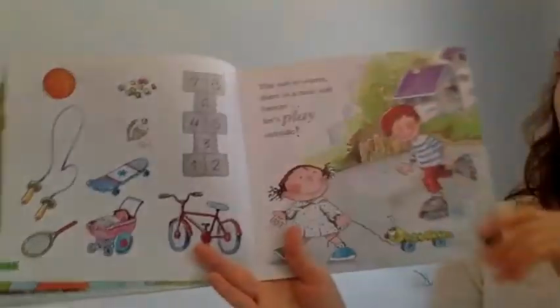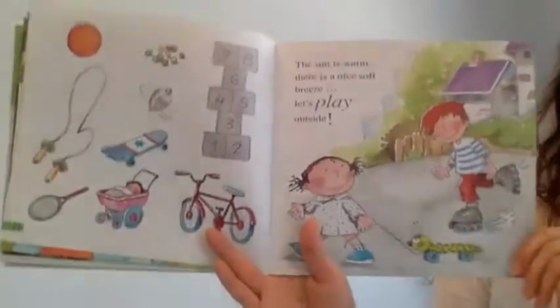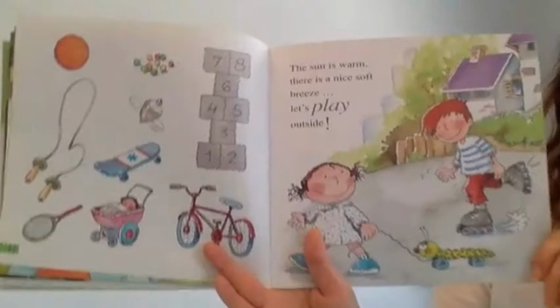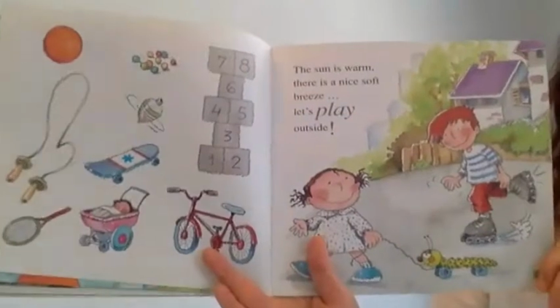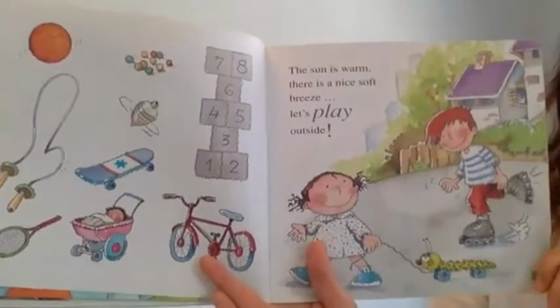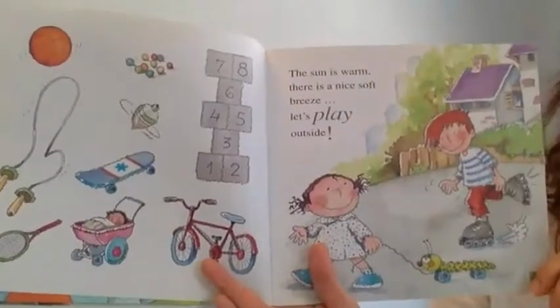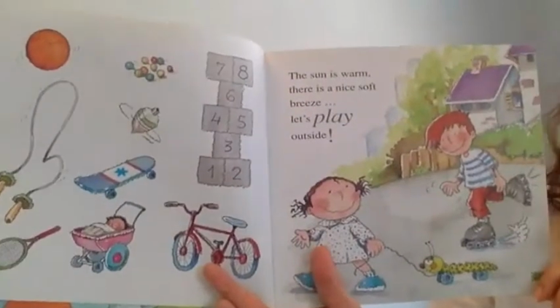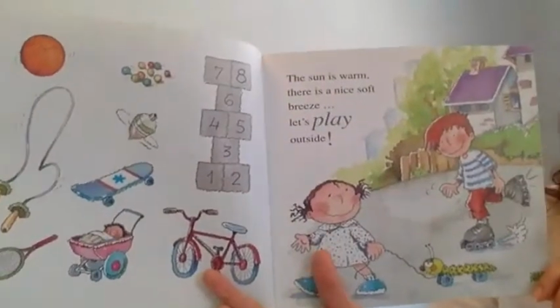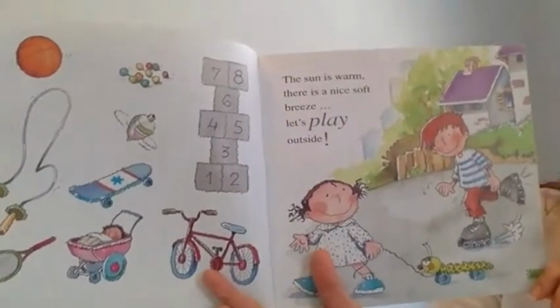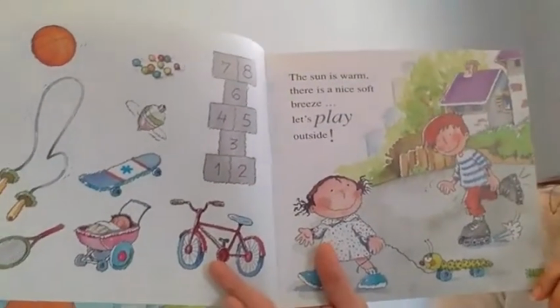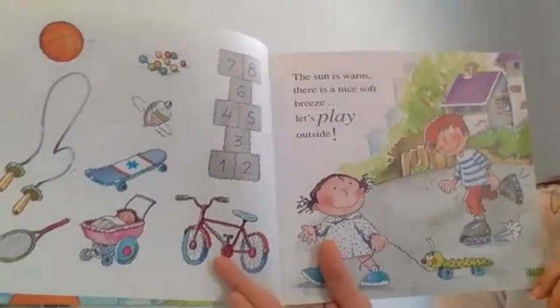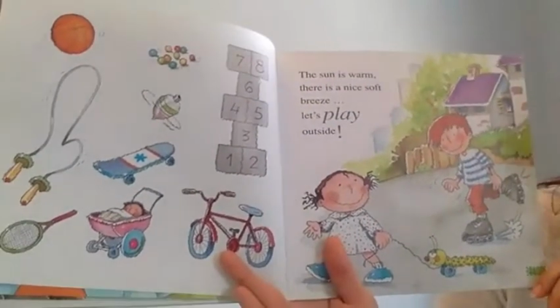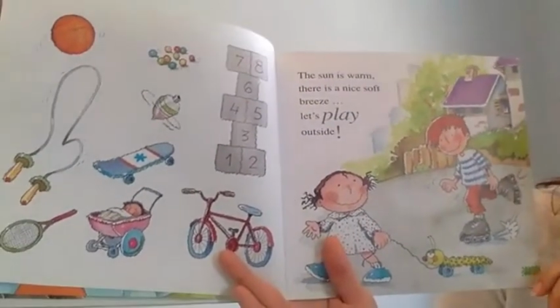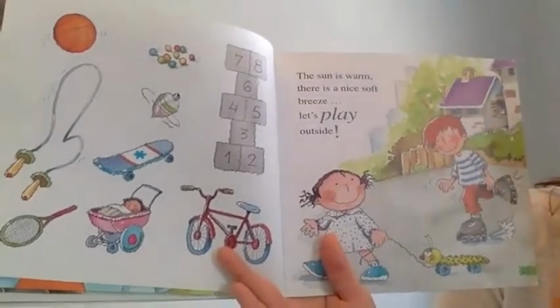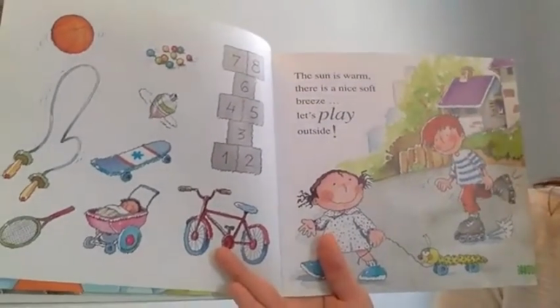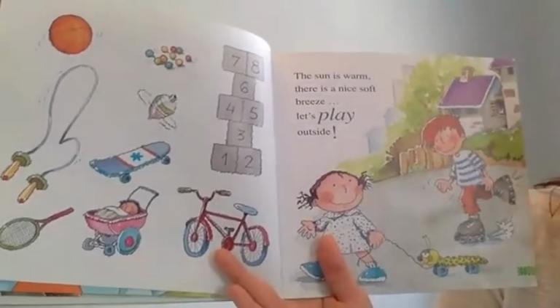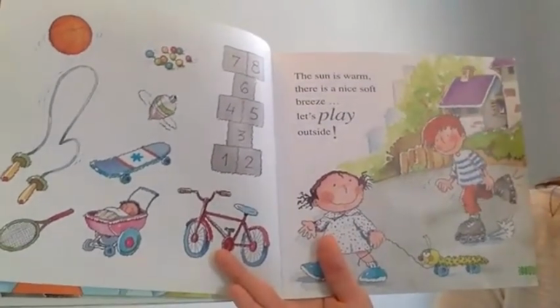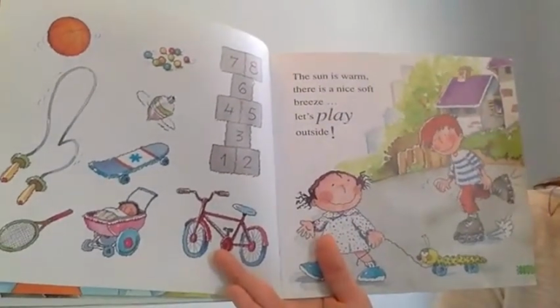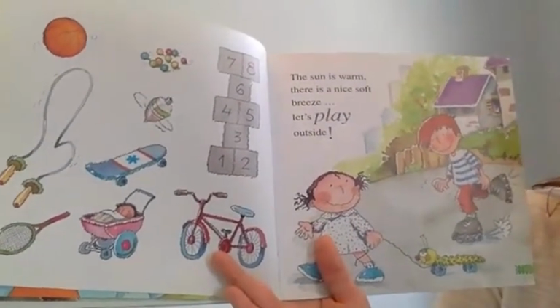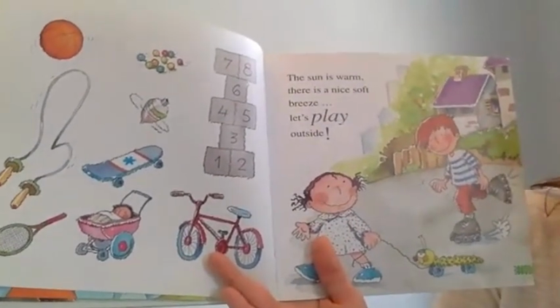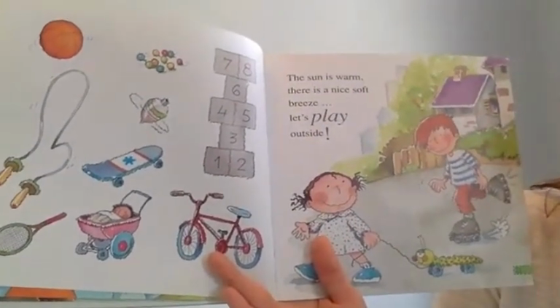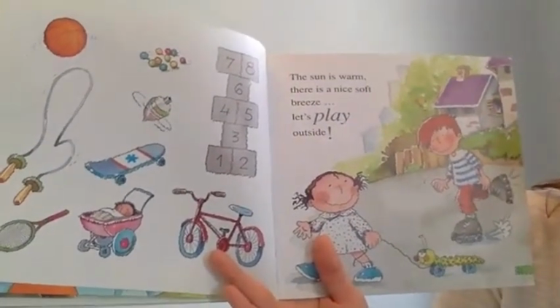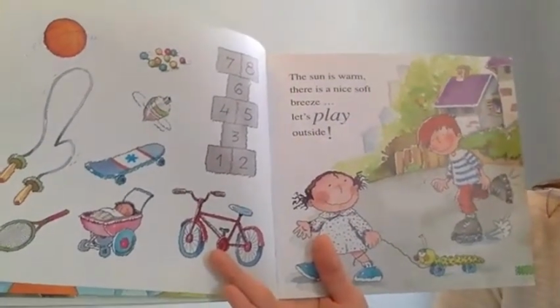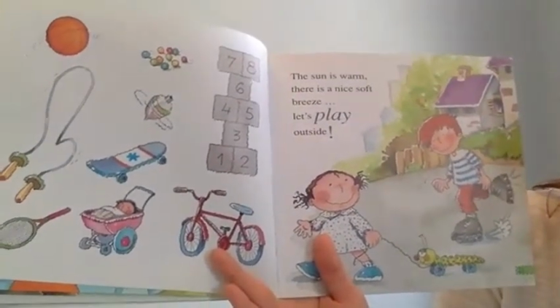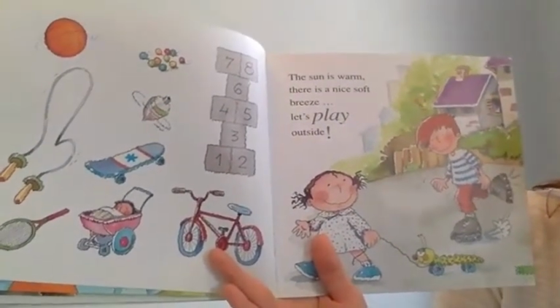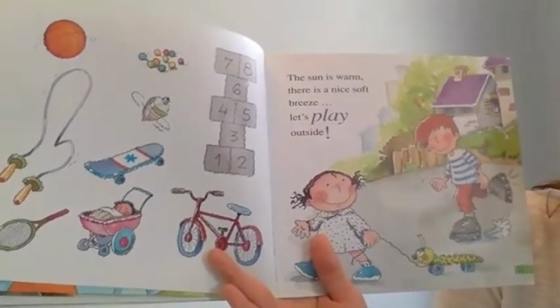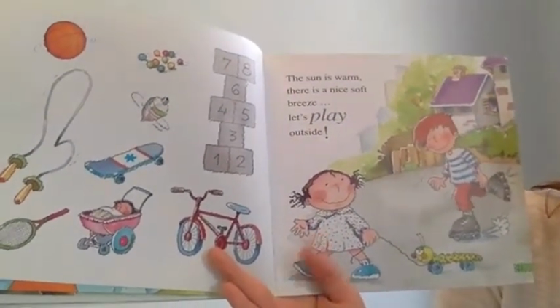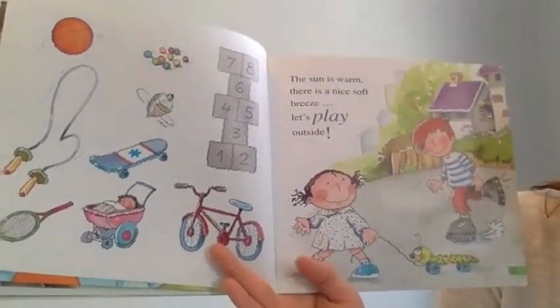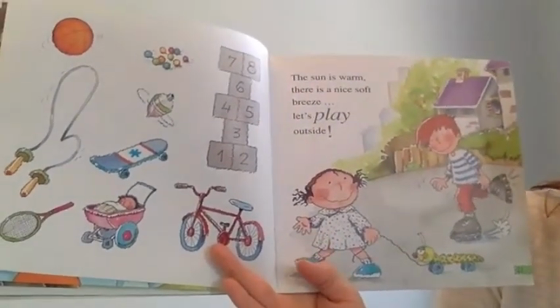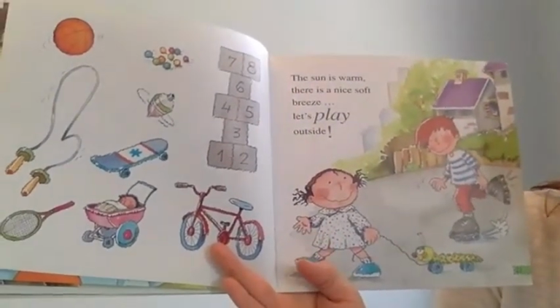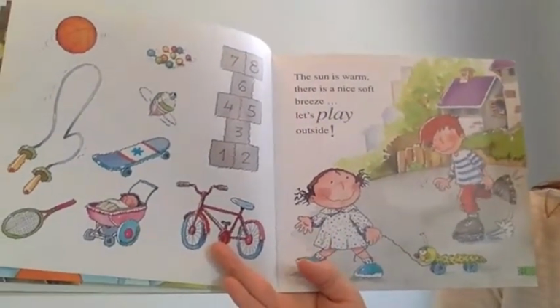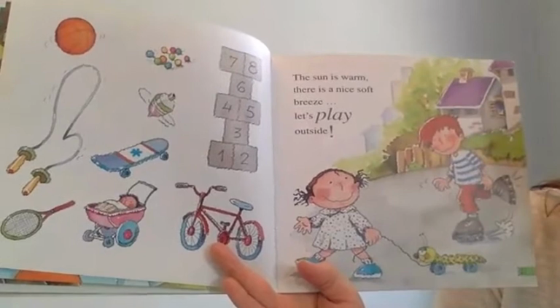The sun is warm. There is a nice soft breeze. Let's play outside.